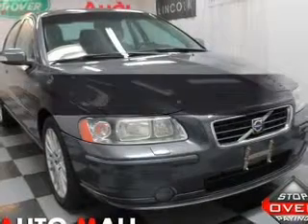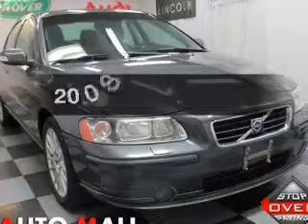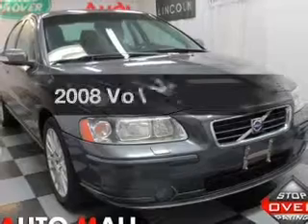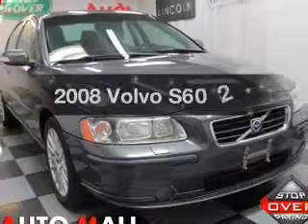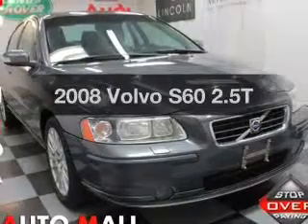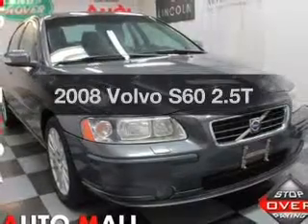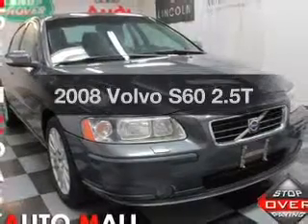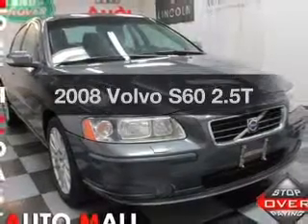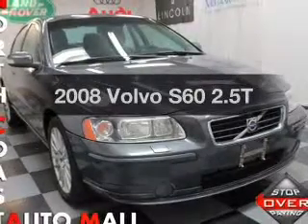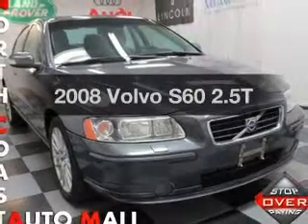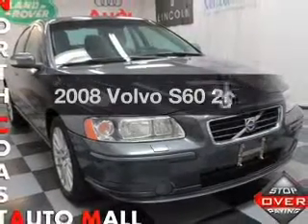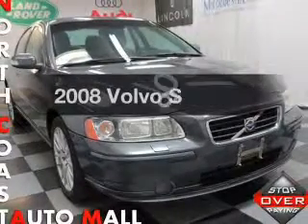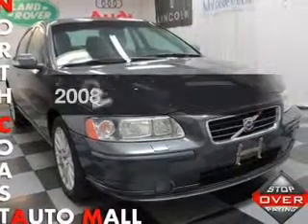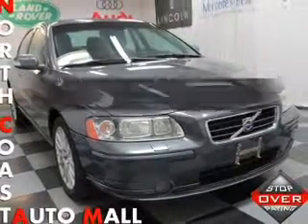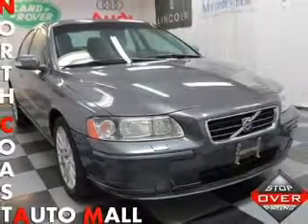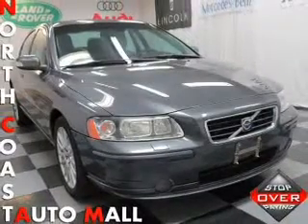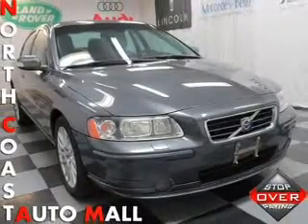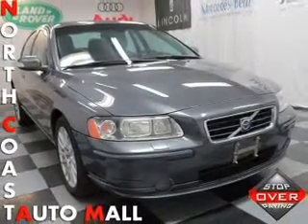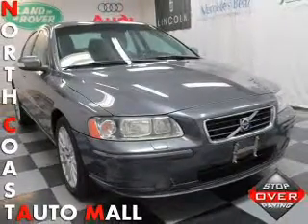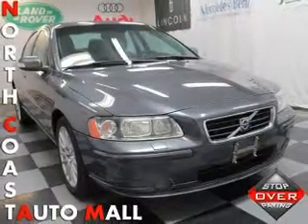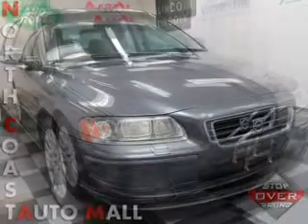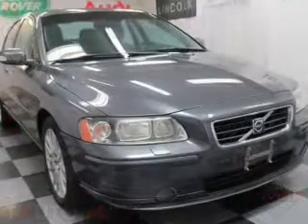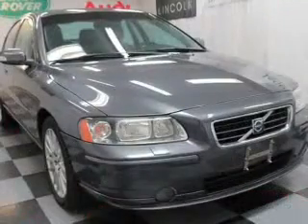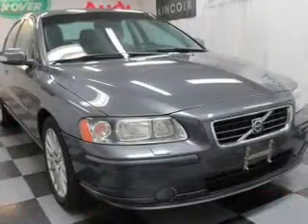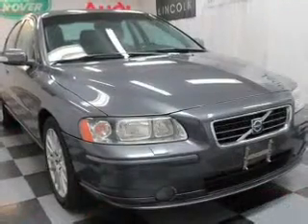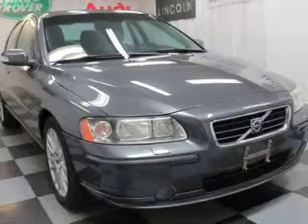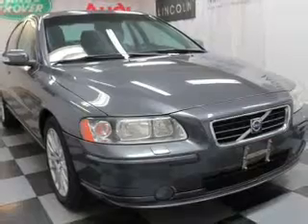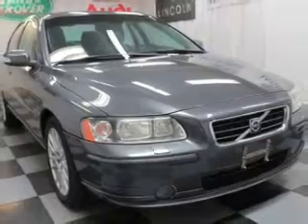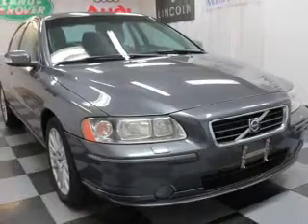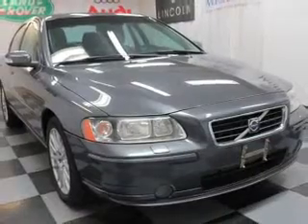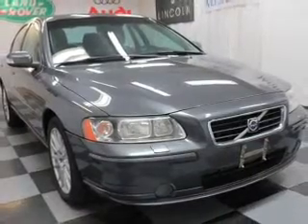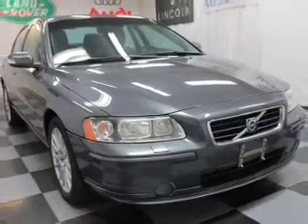Imagine yourself in this 2008 Volvo S60. If you're looking for a first-rate auto, this one could be yours today.